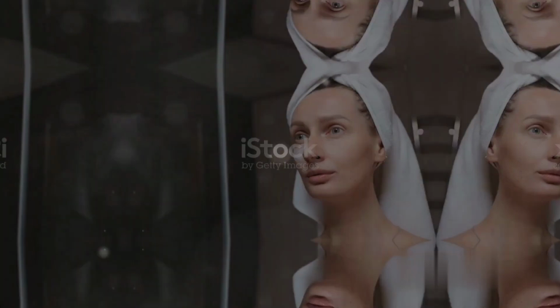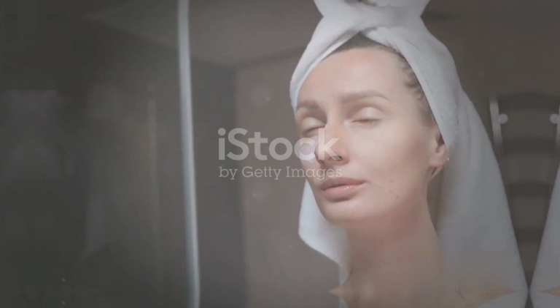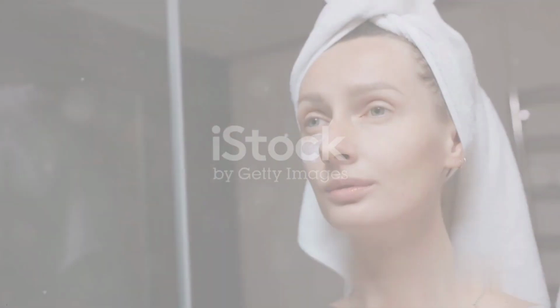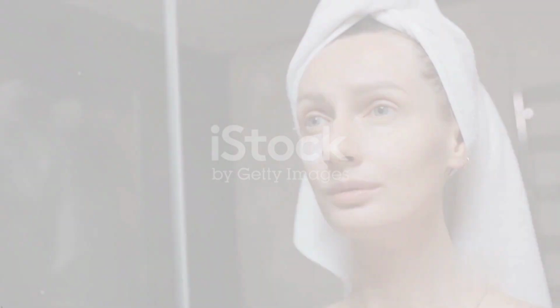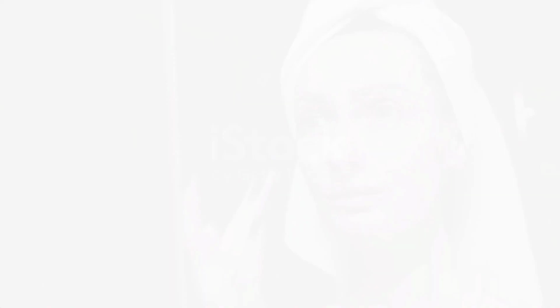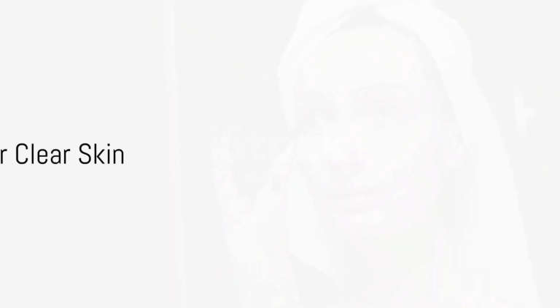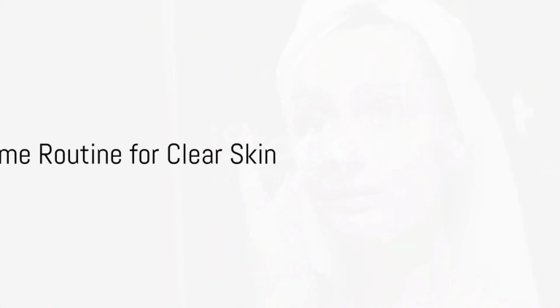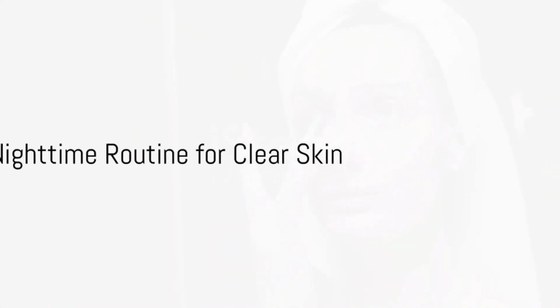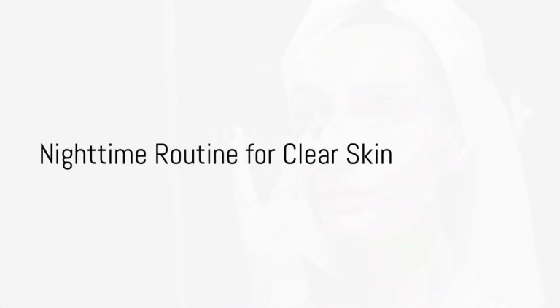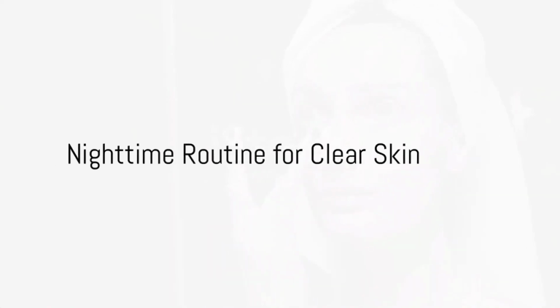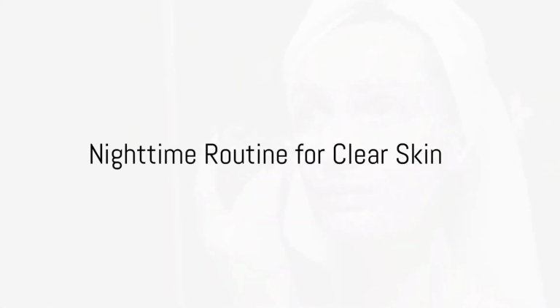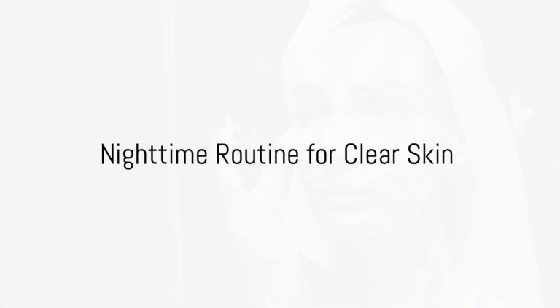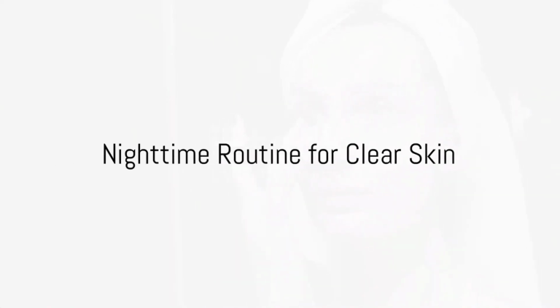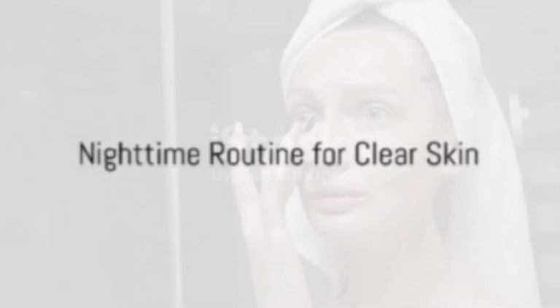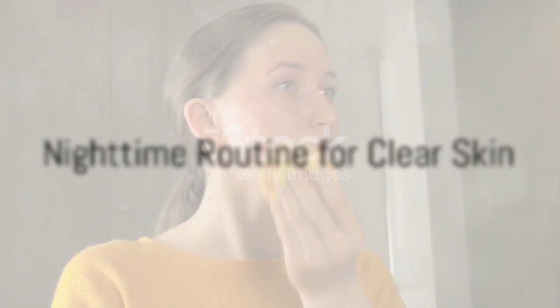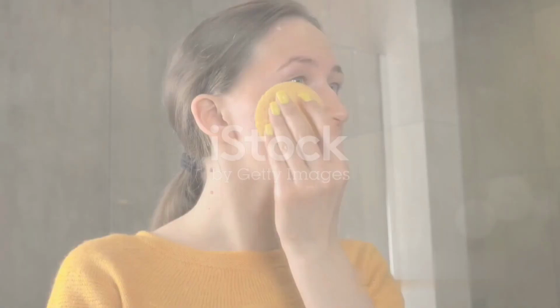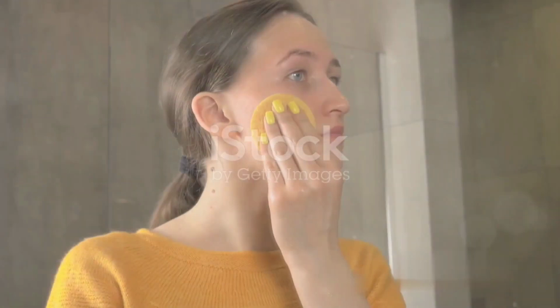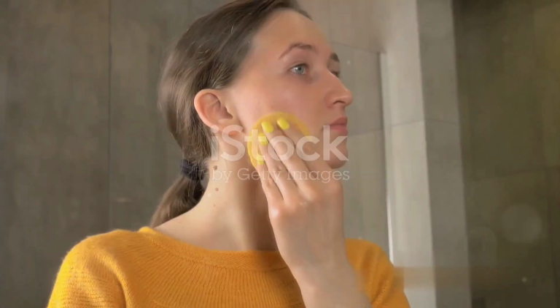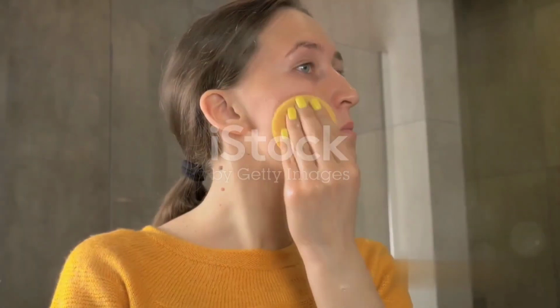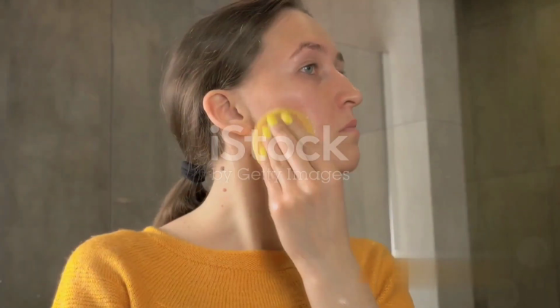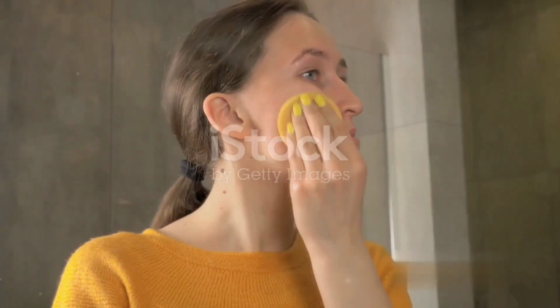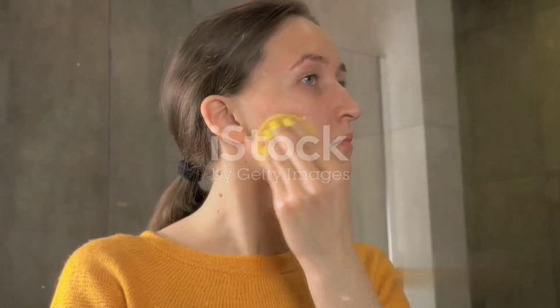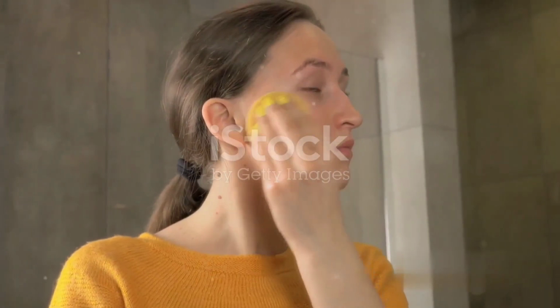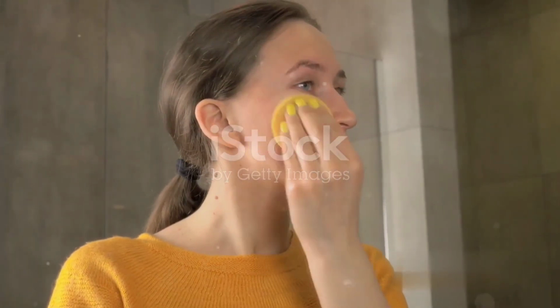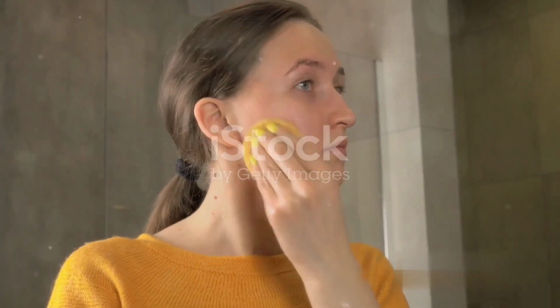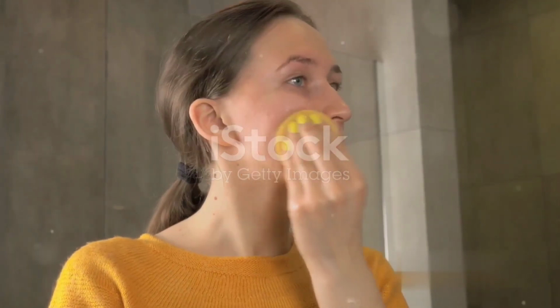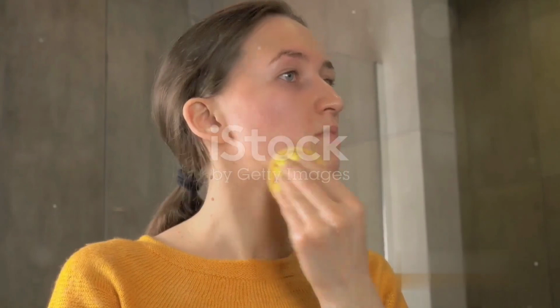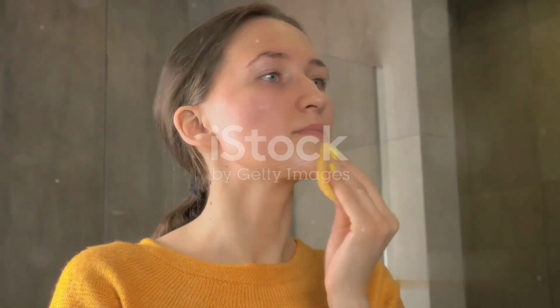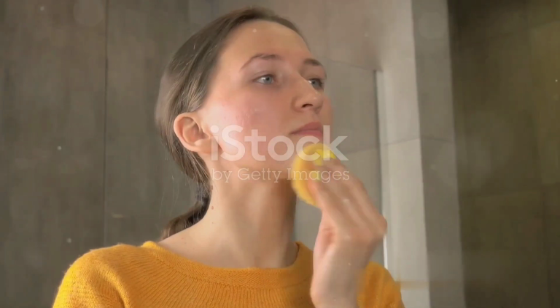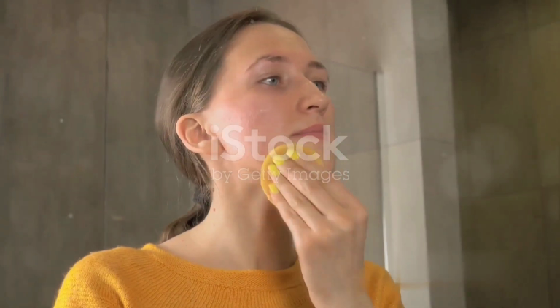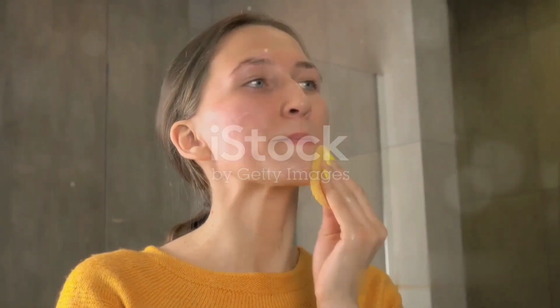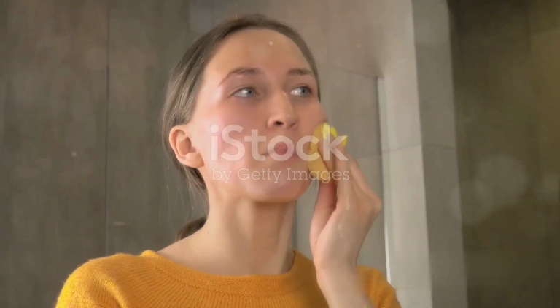As night falls, it's time to cleanse your face again. This removes the dirt, oil and makeup that might have accumulated throughout the day.